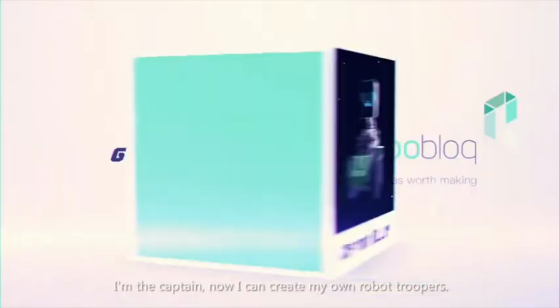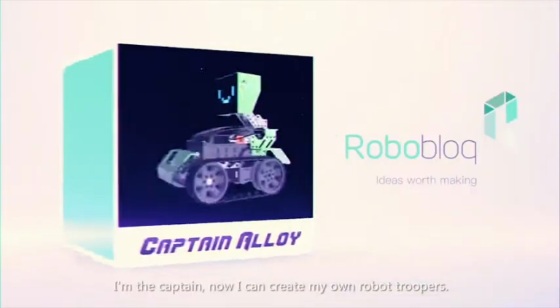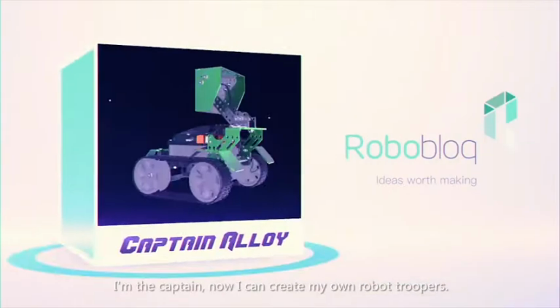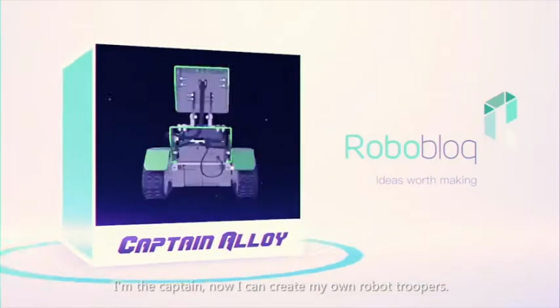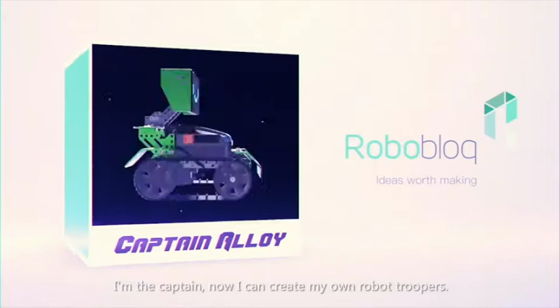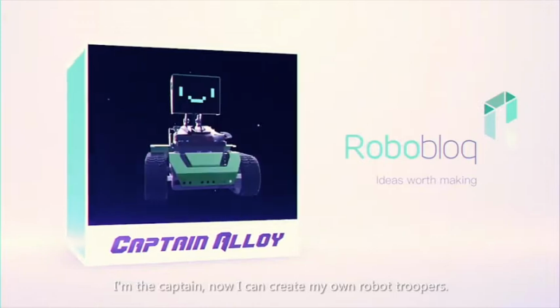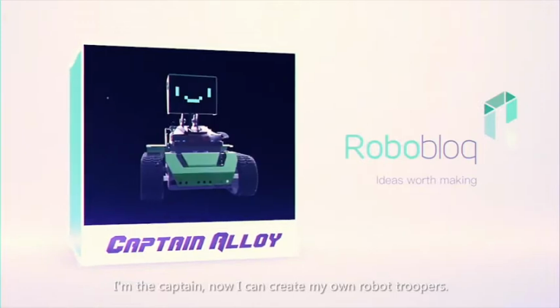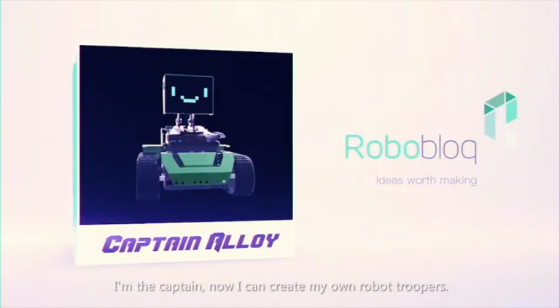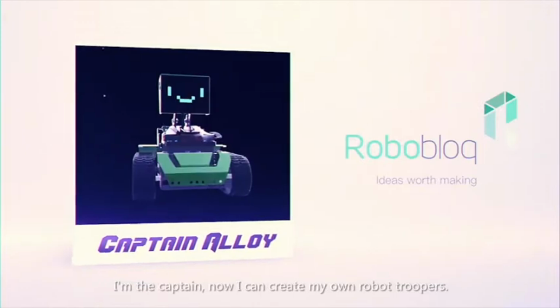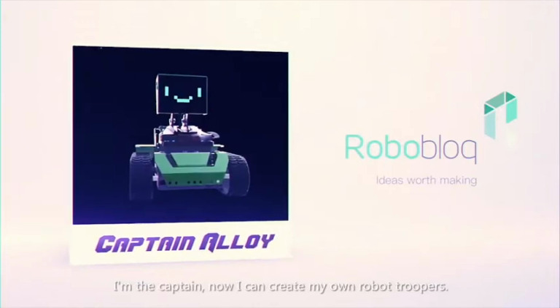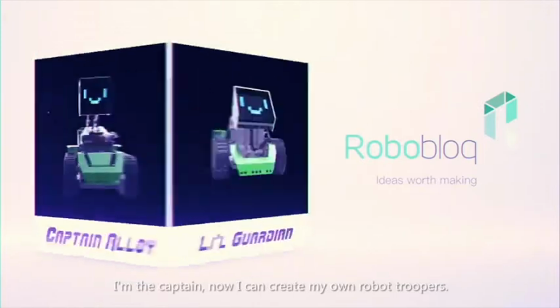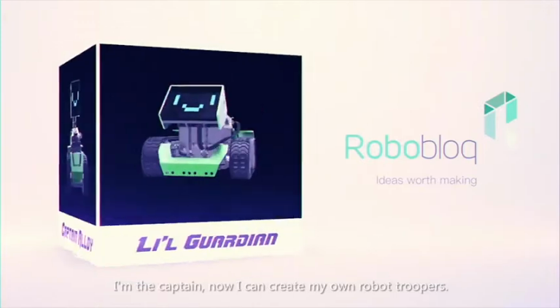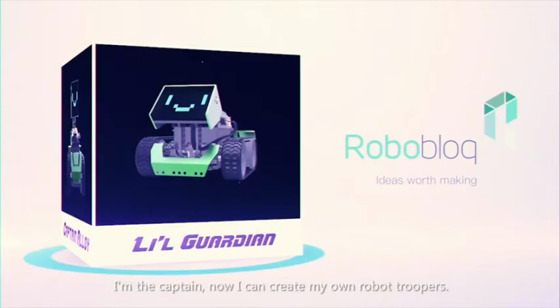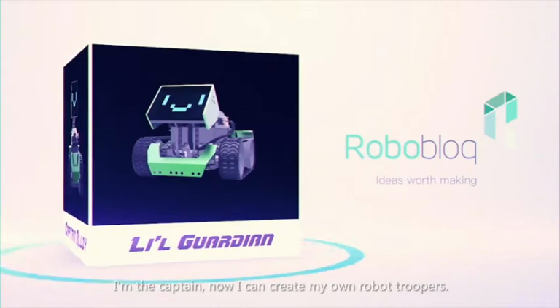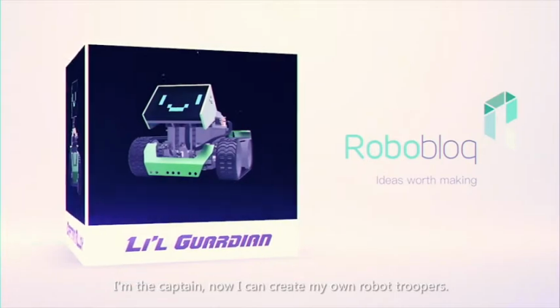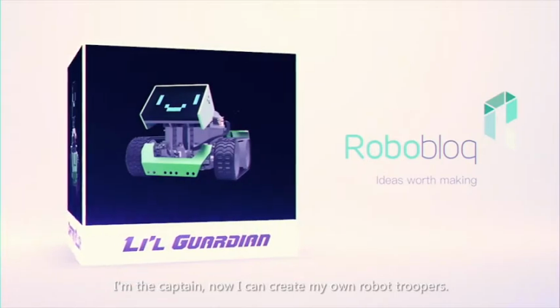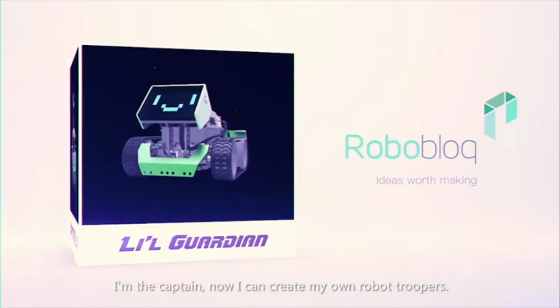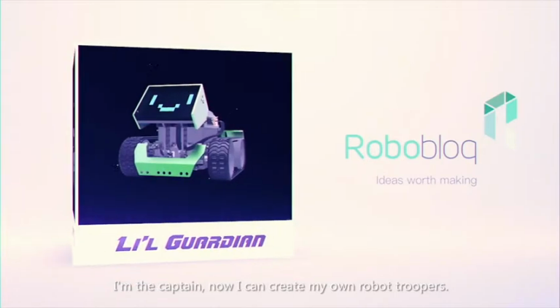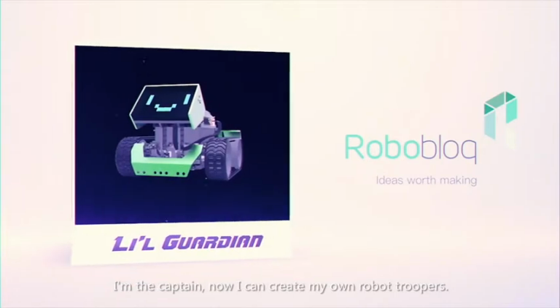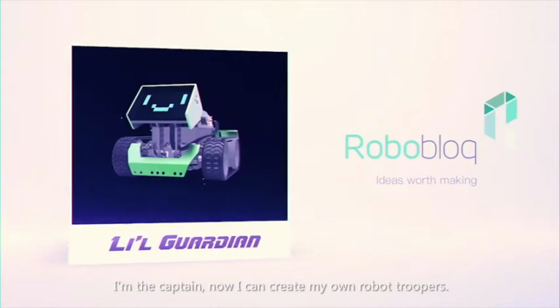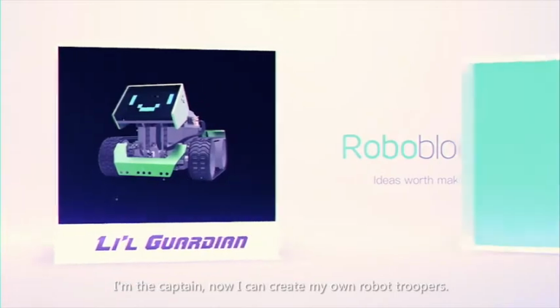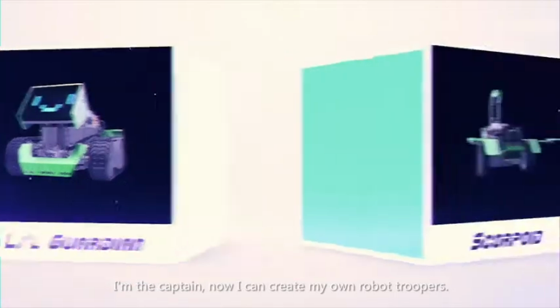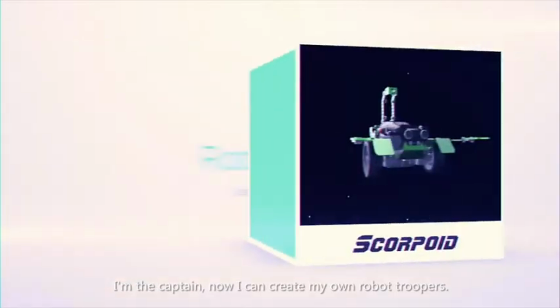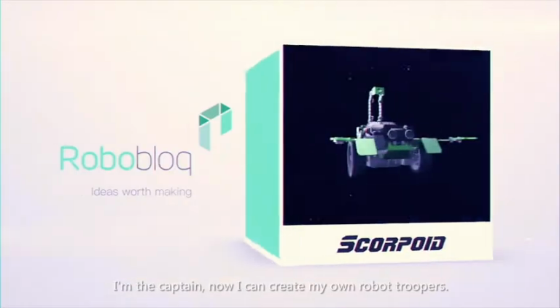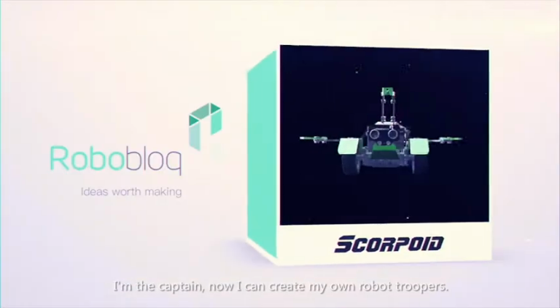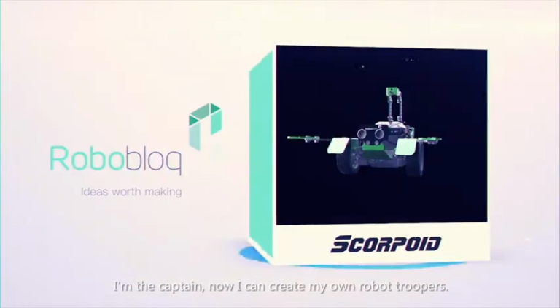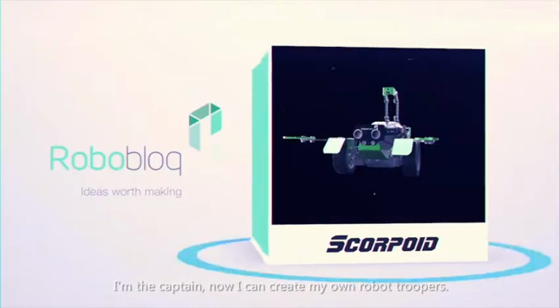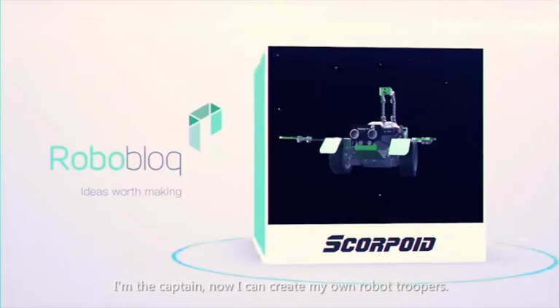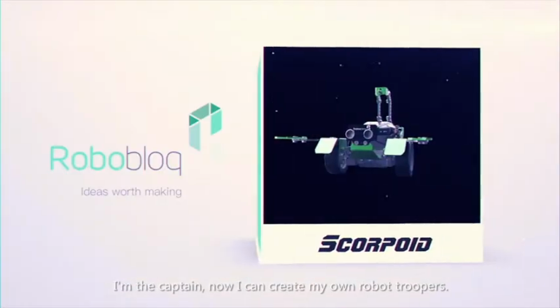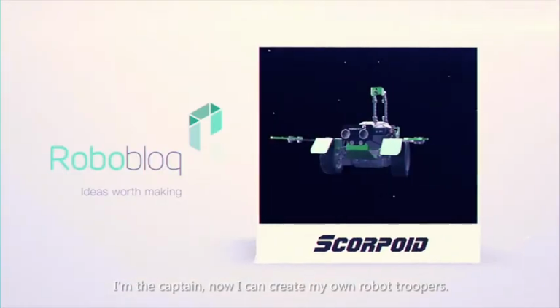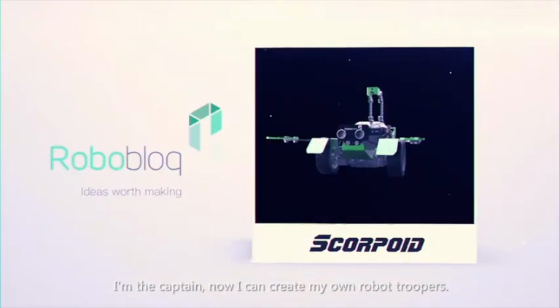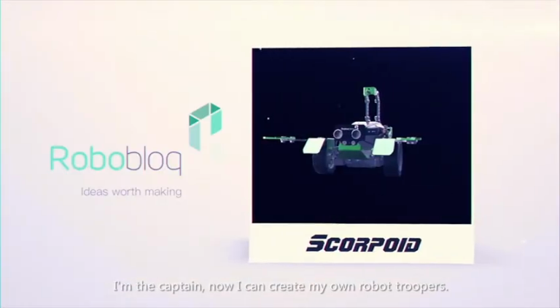I am the captain. Now I can create my own robot, Coopers.